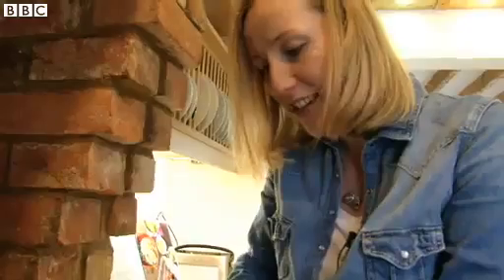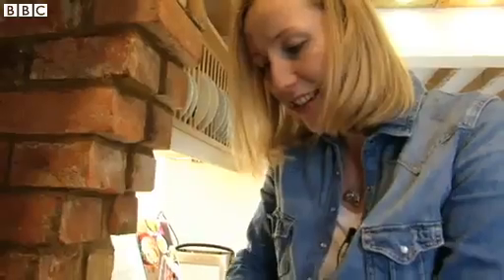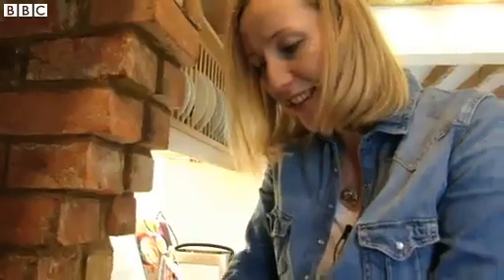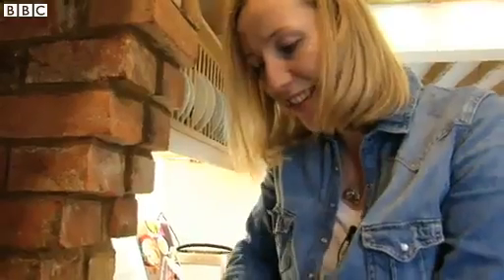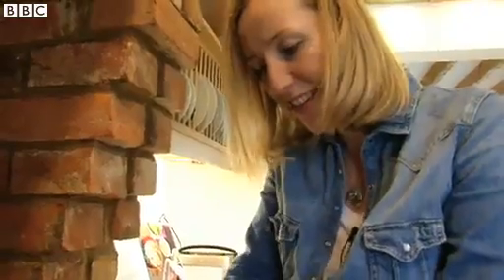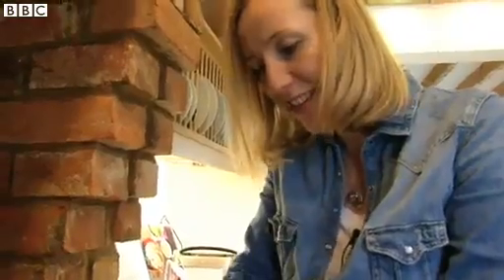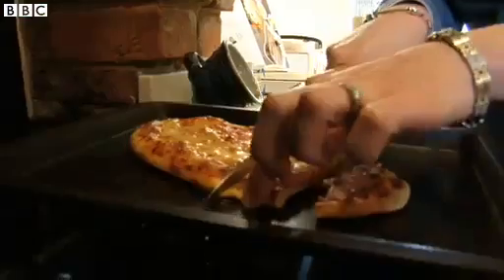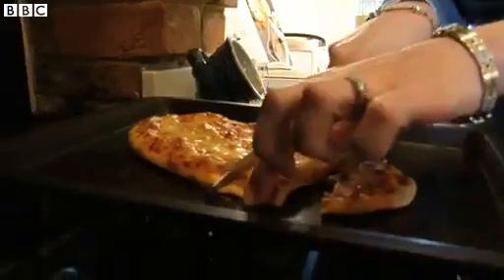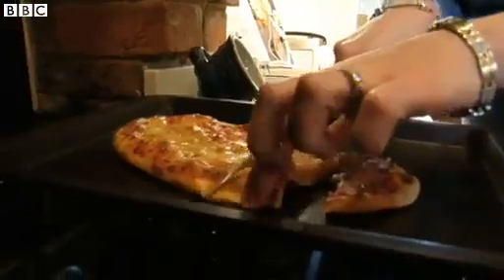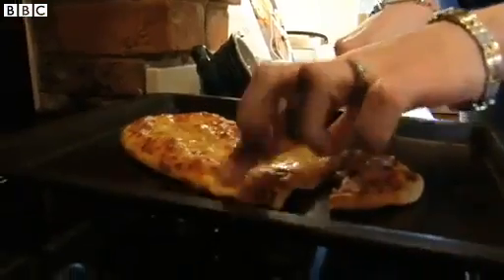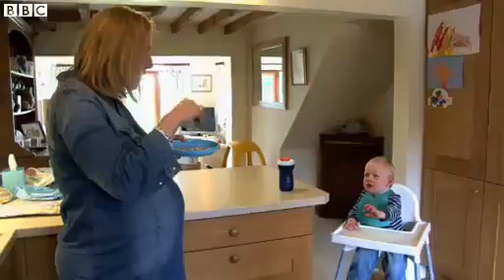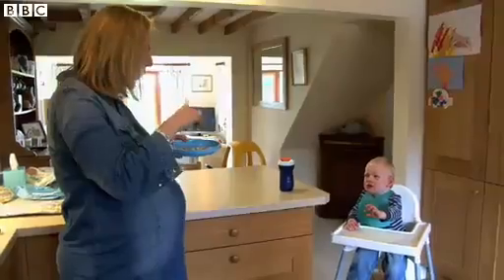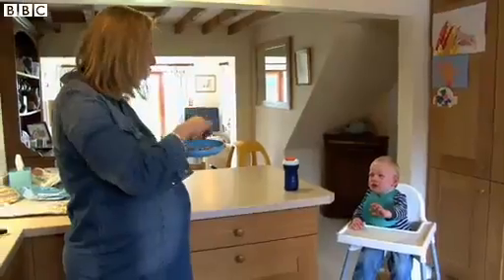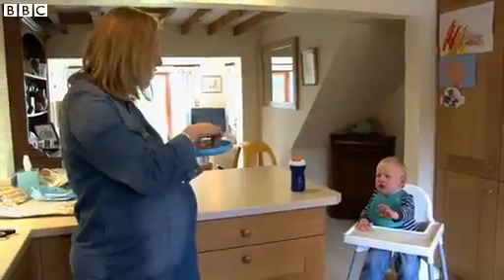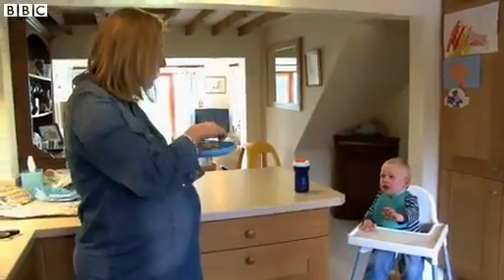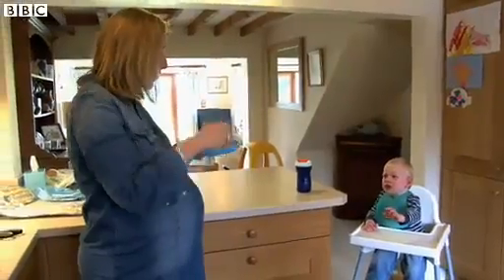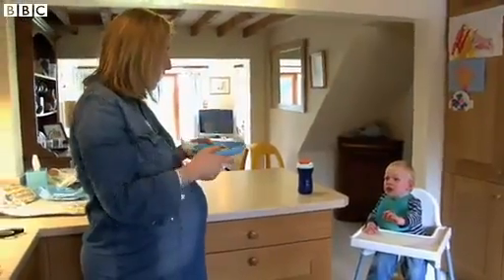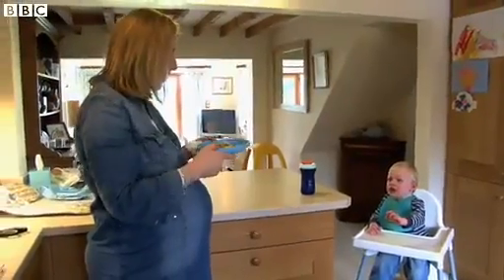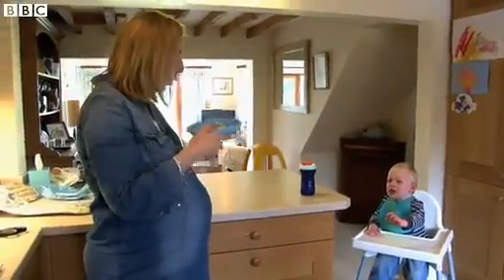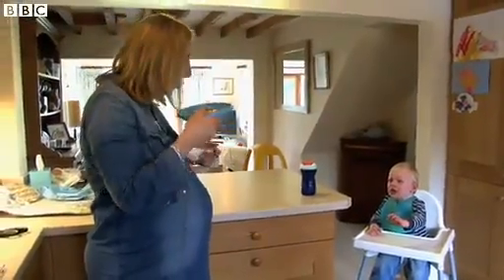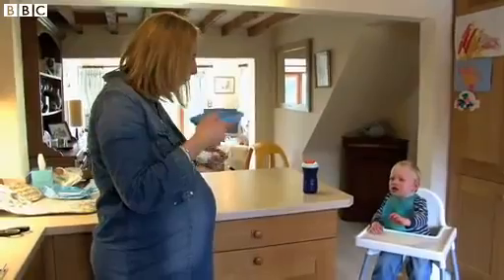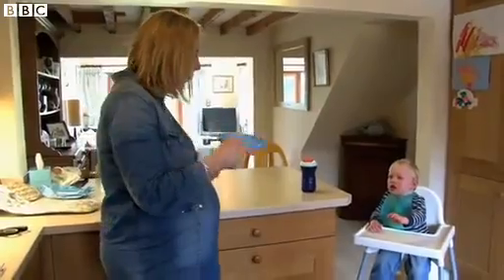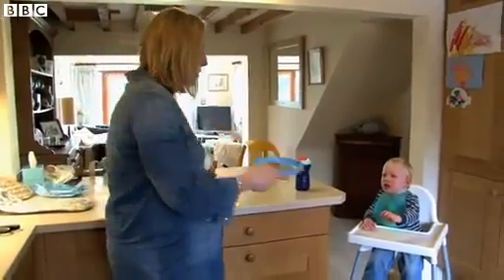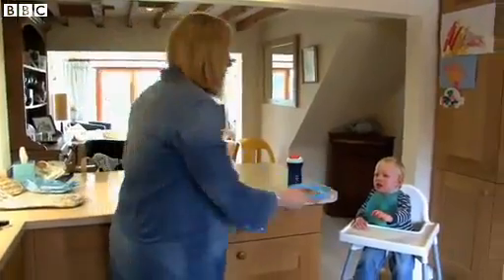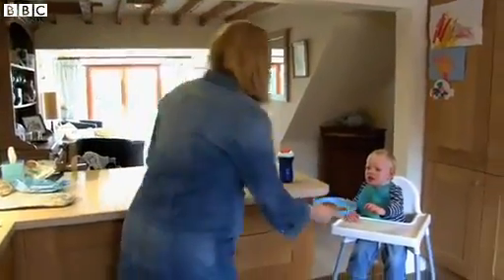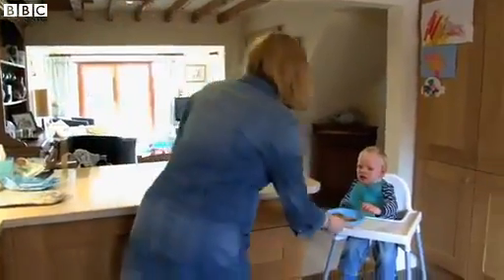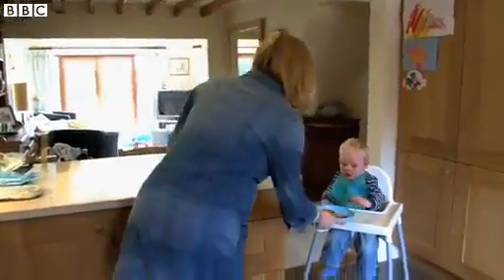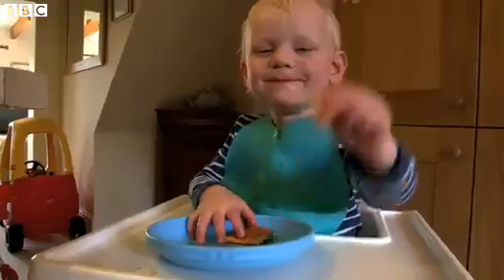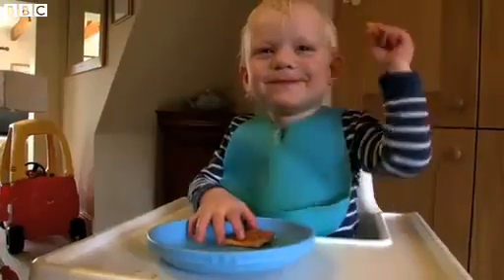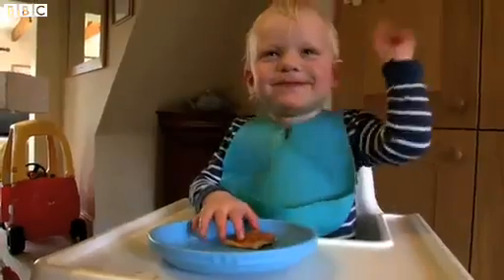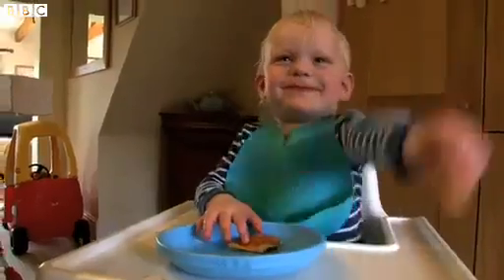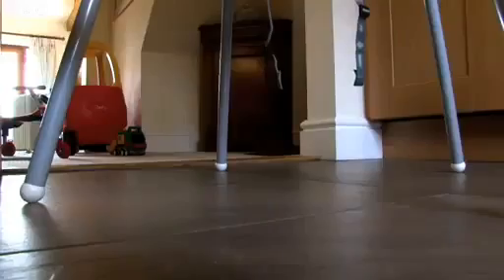And you serve it up to your little one. It's a bit hot.